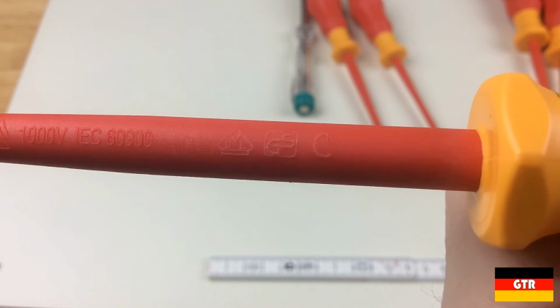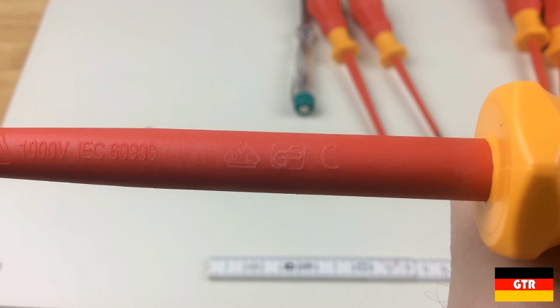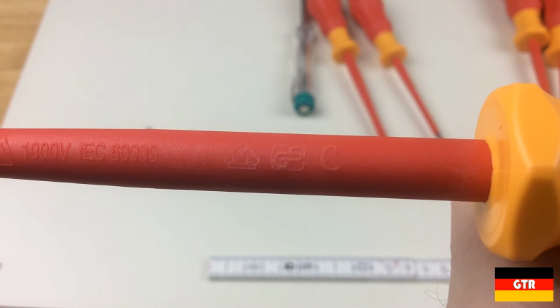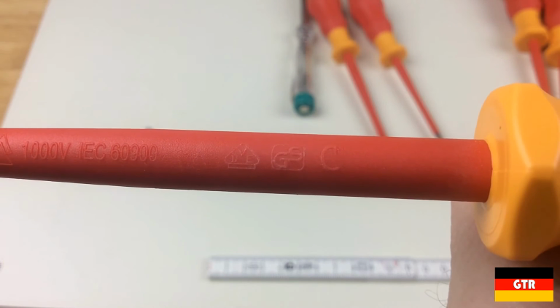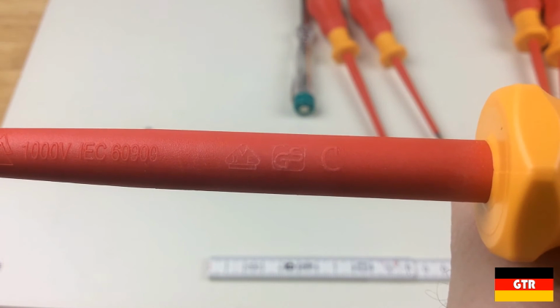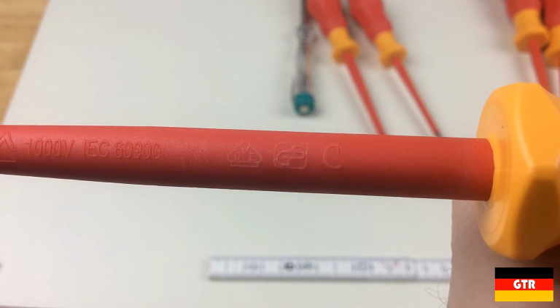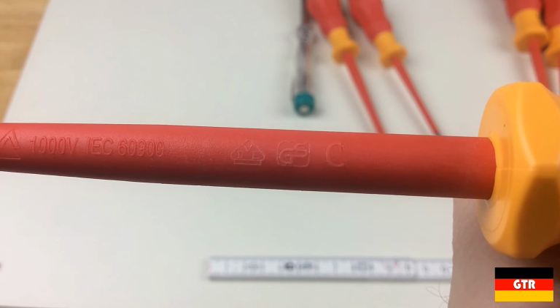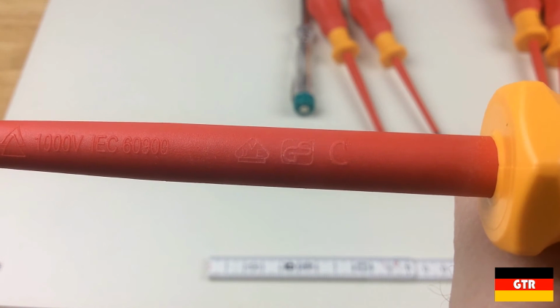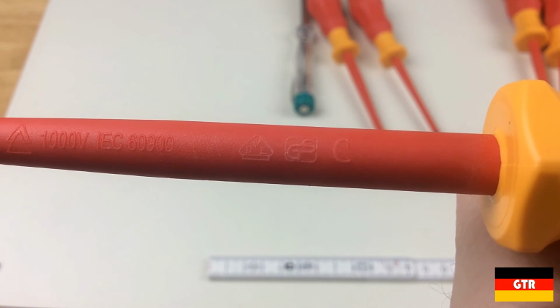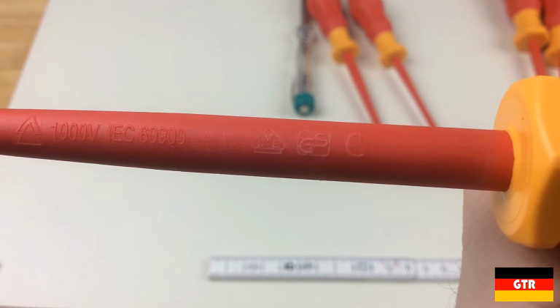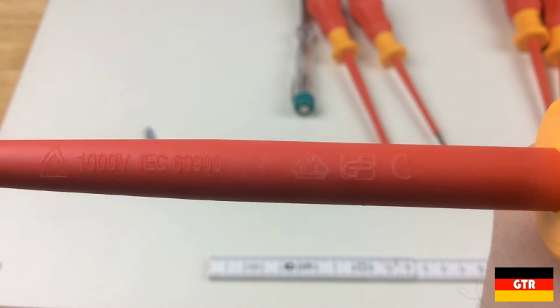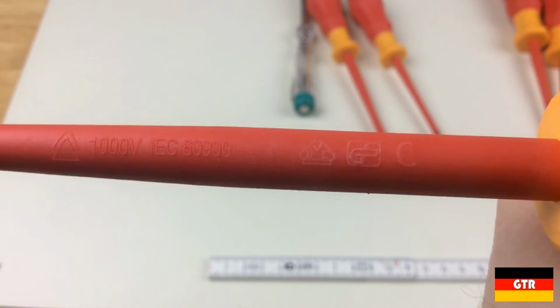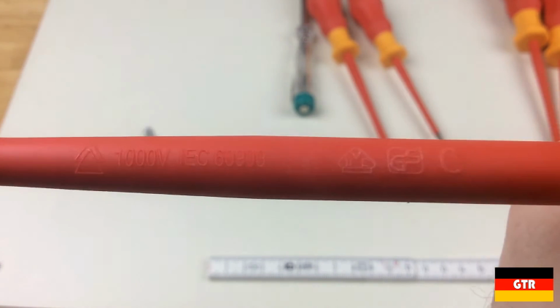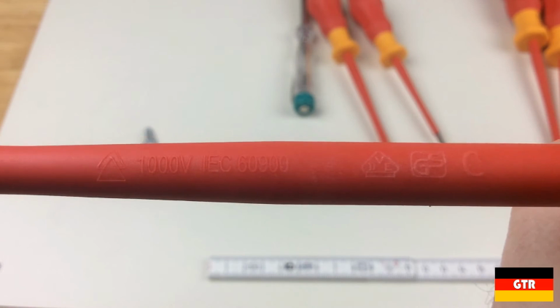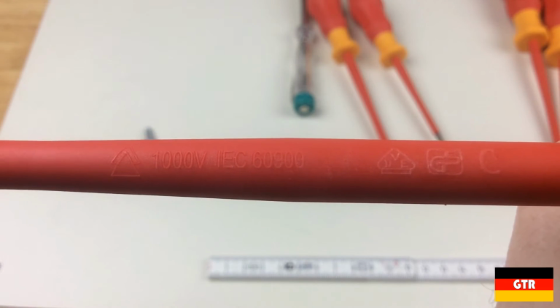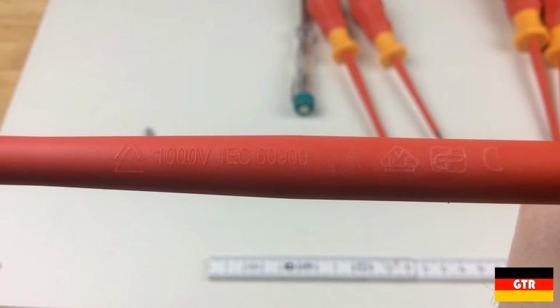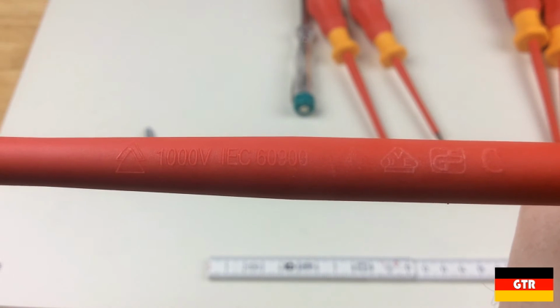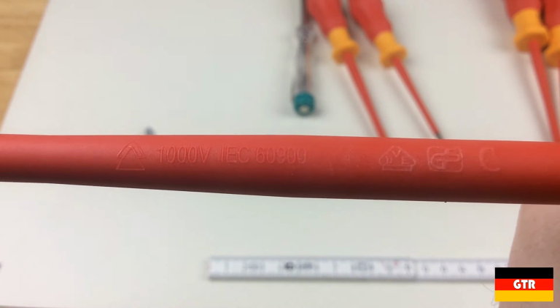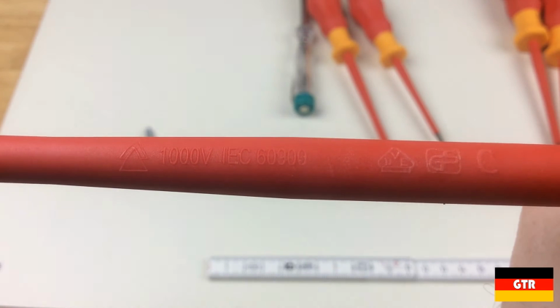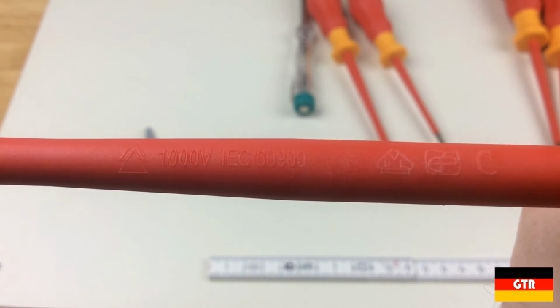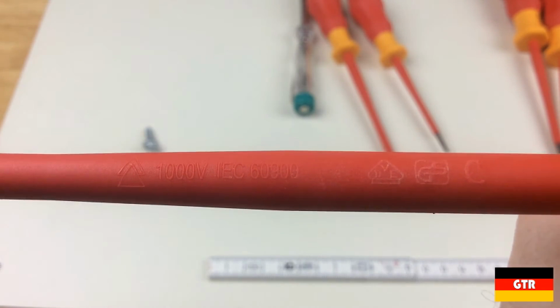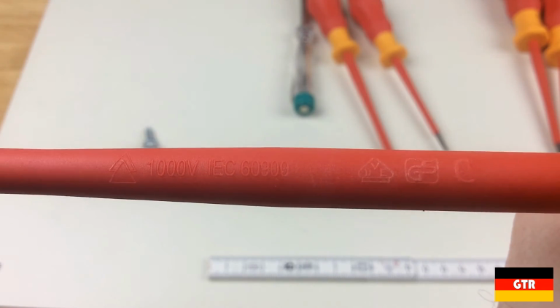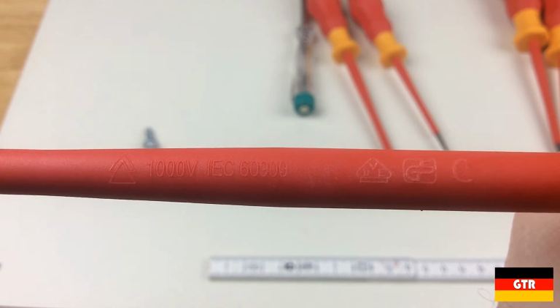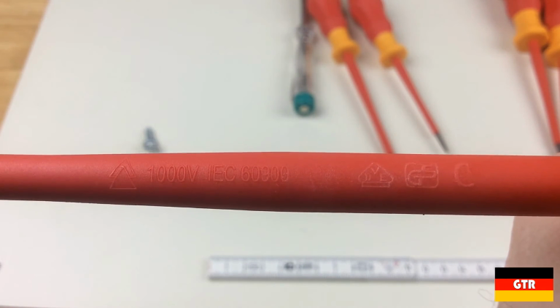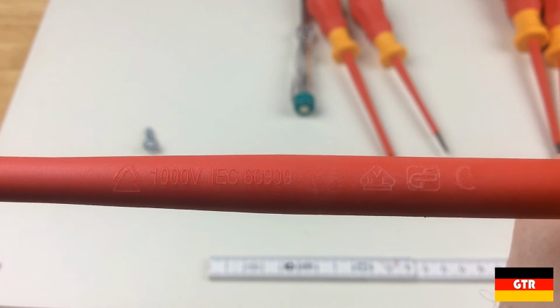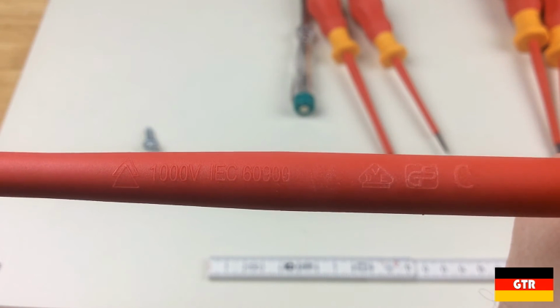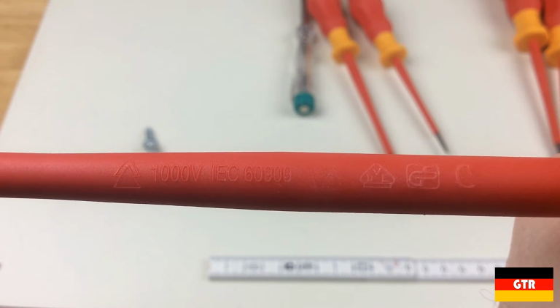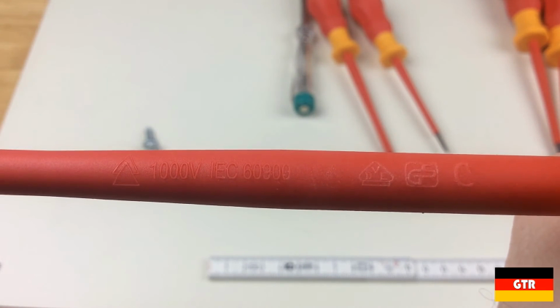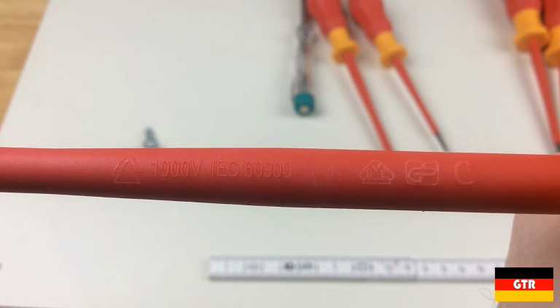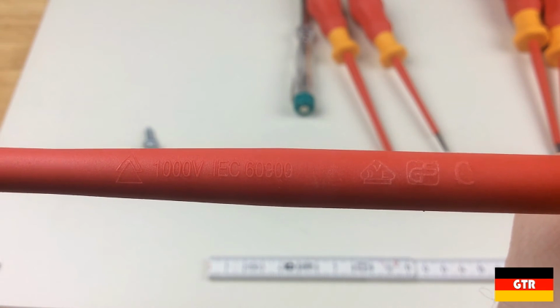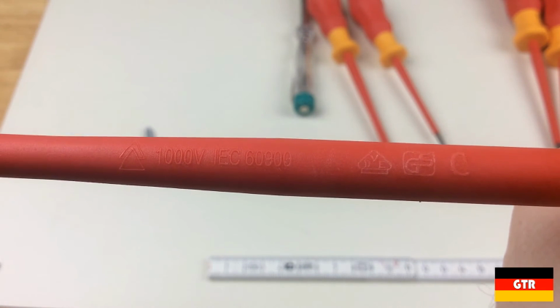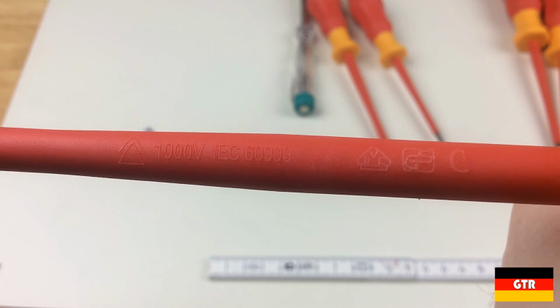The shafts also feature the VDE and GS logo, as well as a C mark — I'm not exactly sure what that stands for, but I'm sure somebody will know.